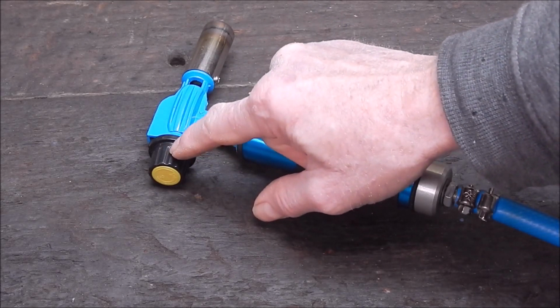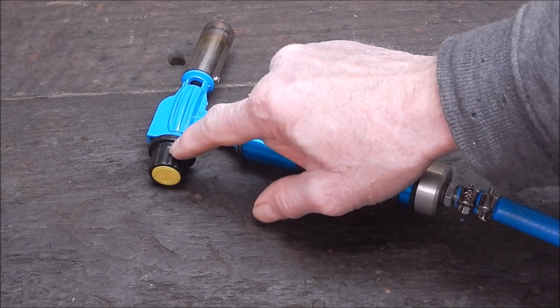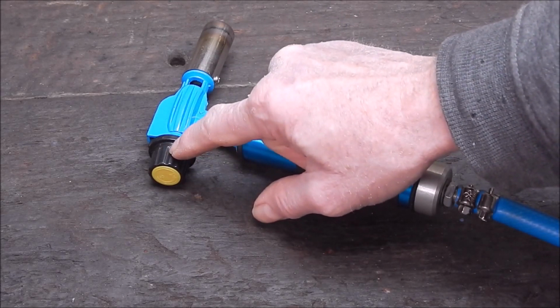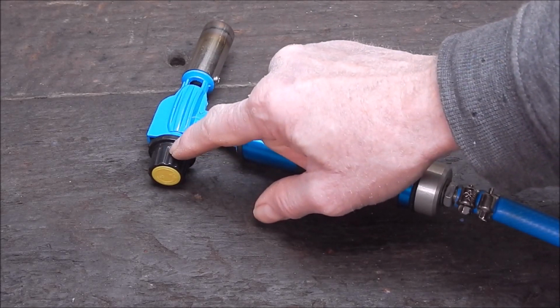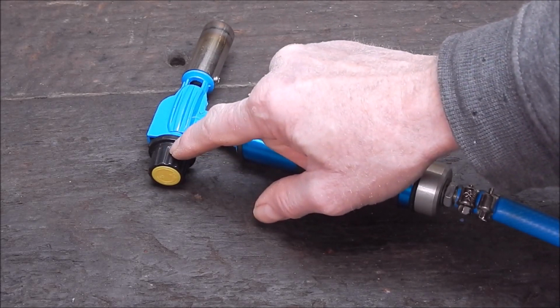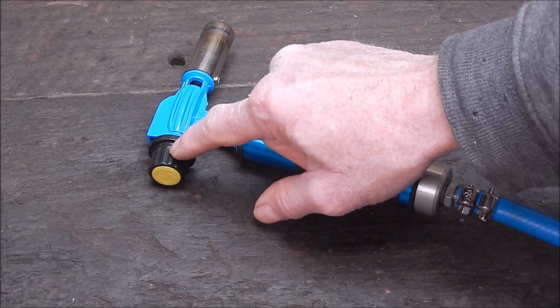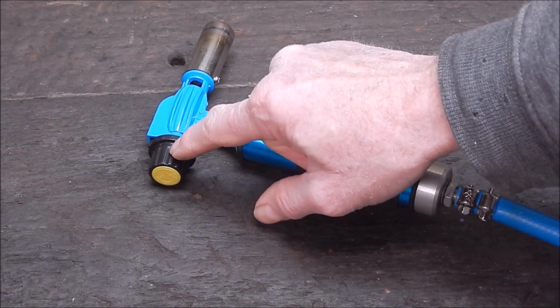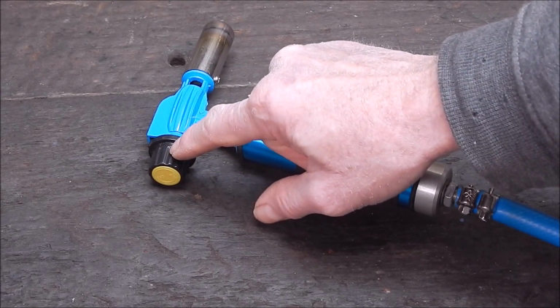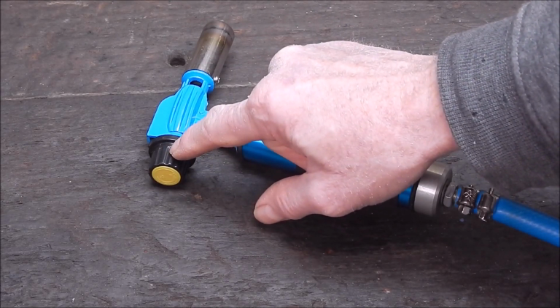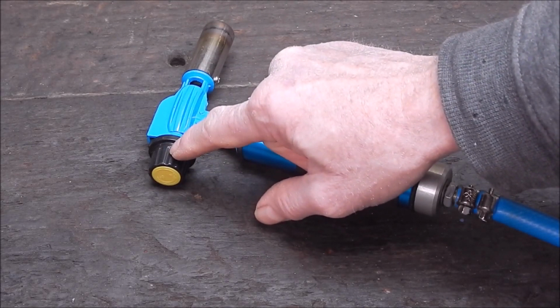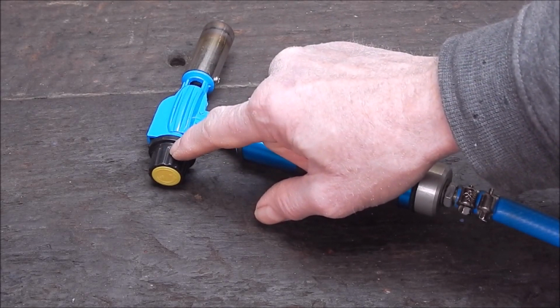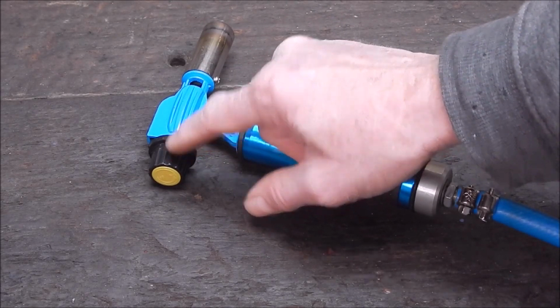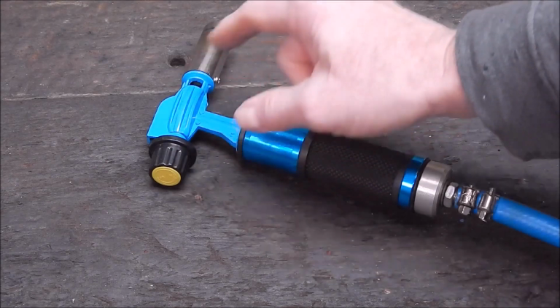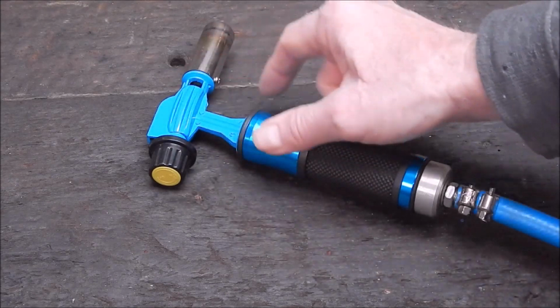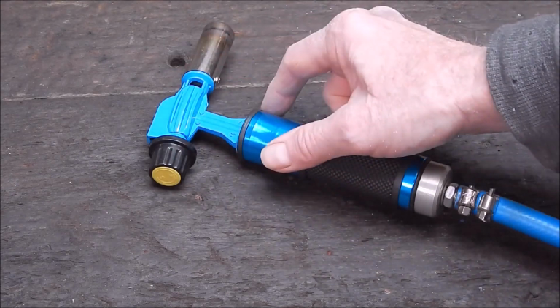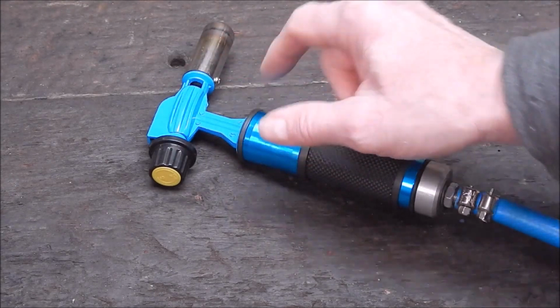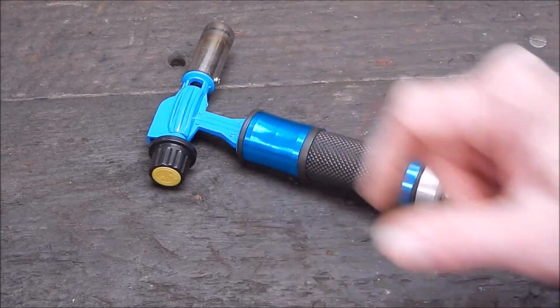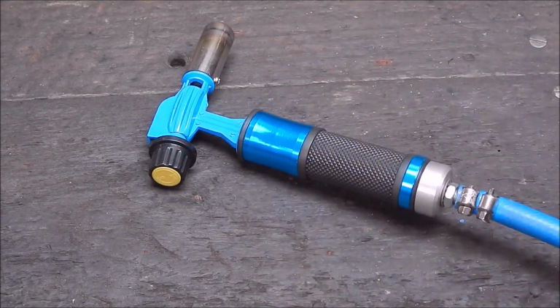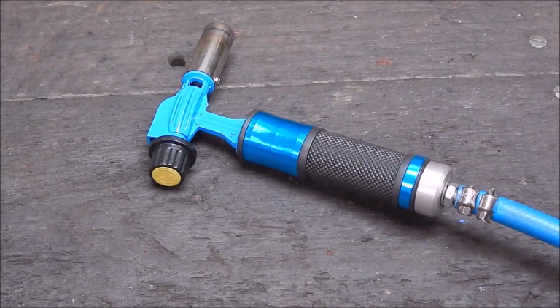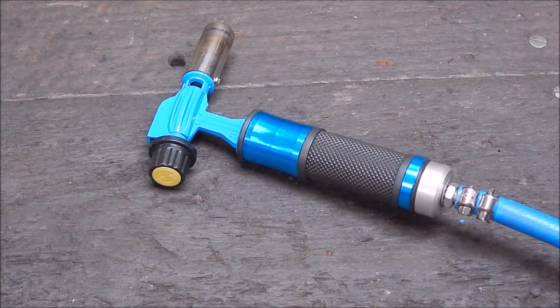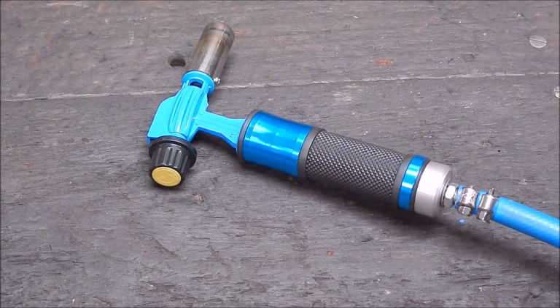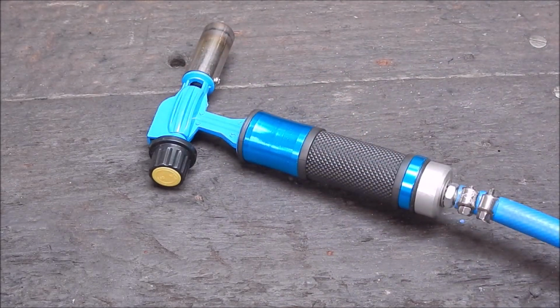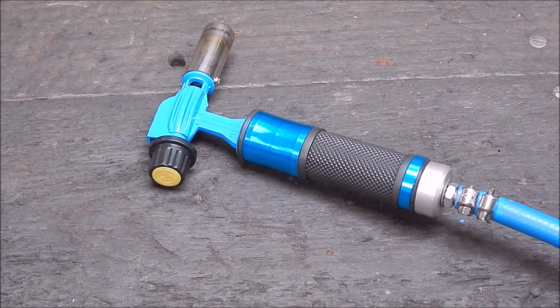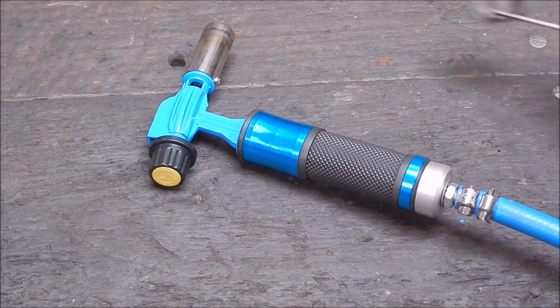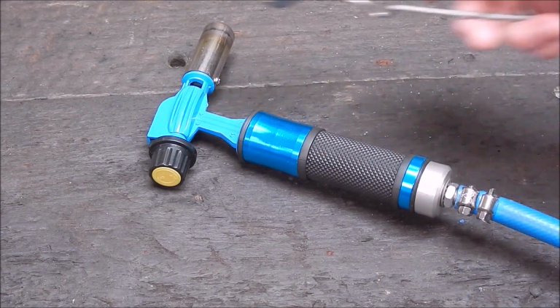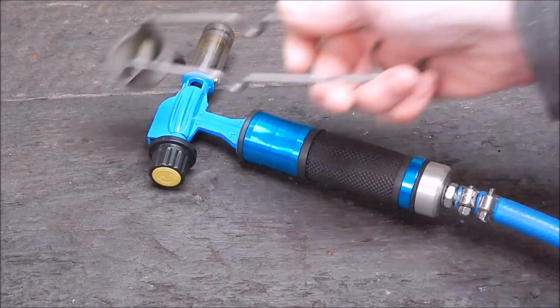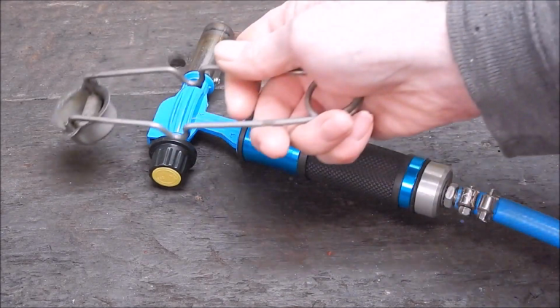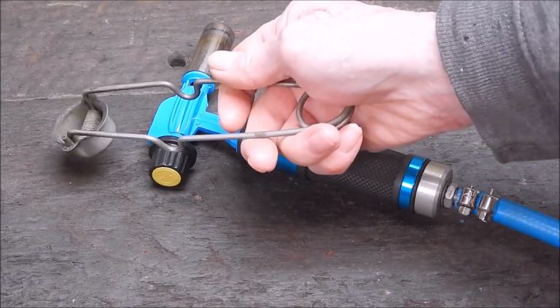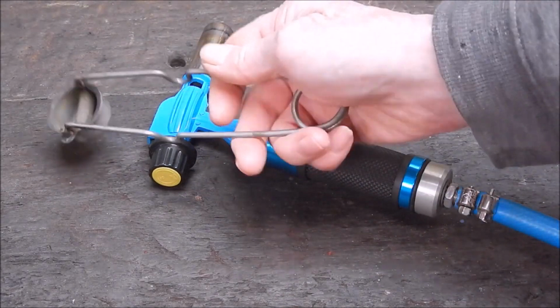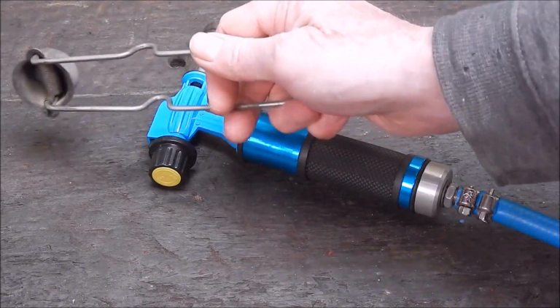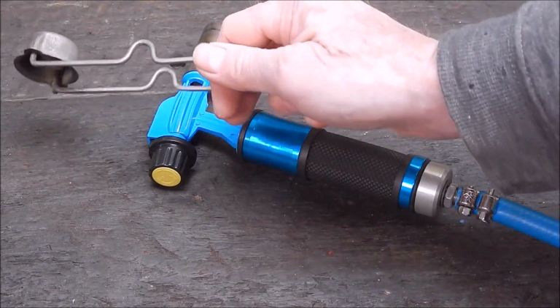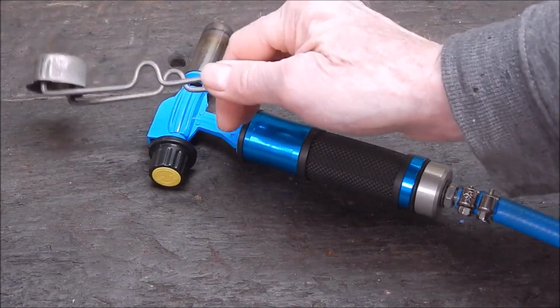The piezo lighter is a weak point — sometimes it works, most times it doesn't. I use the old flint lighter on it.